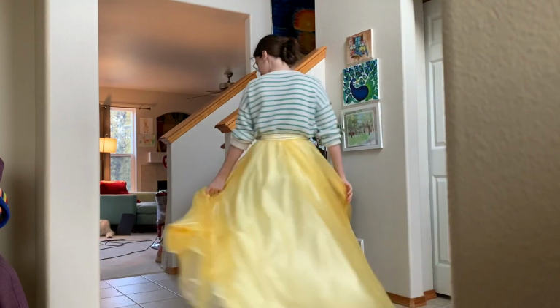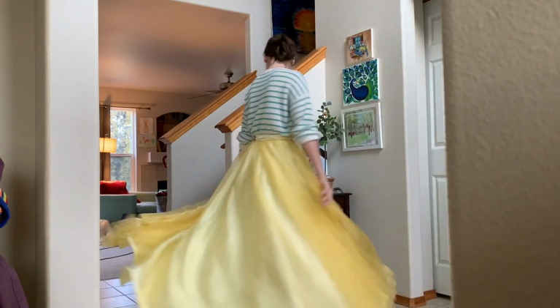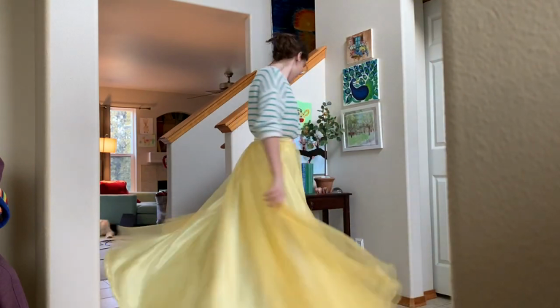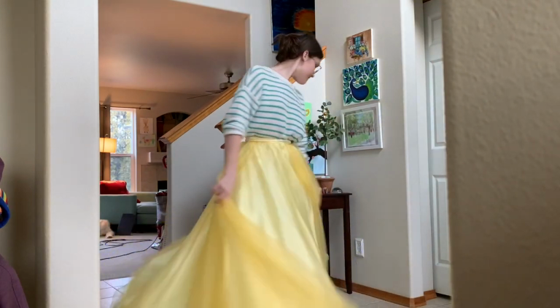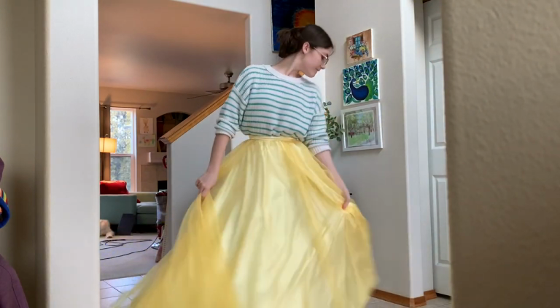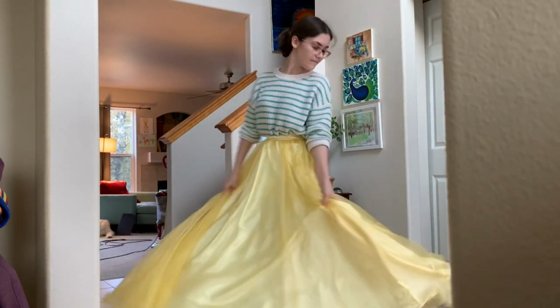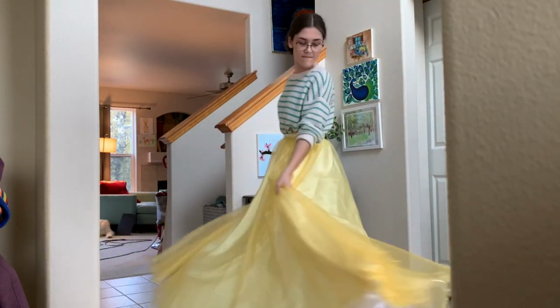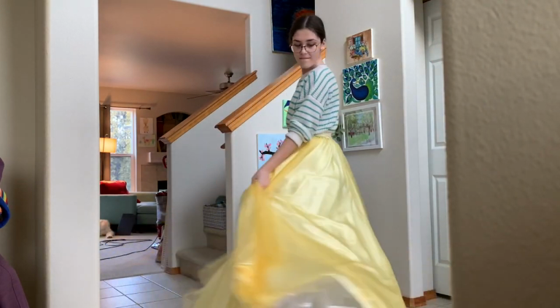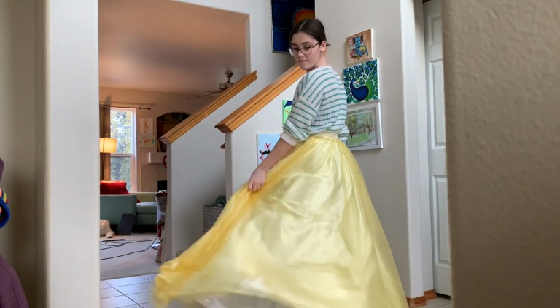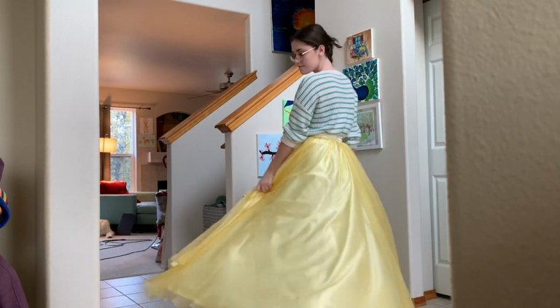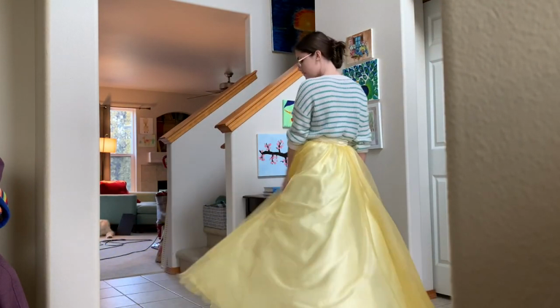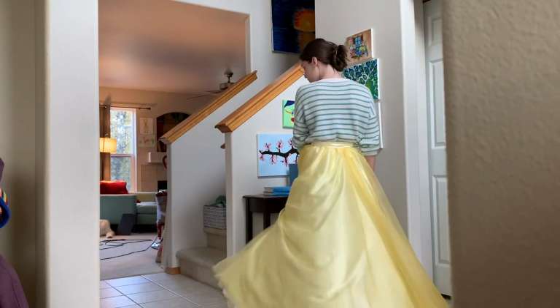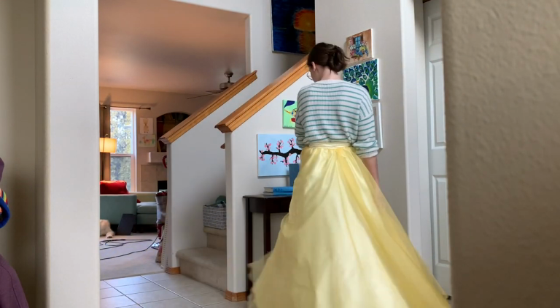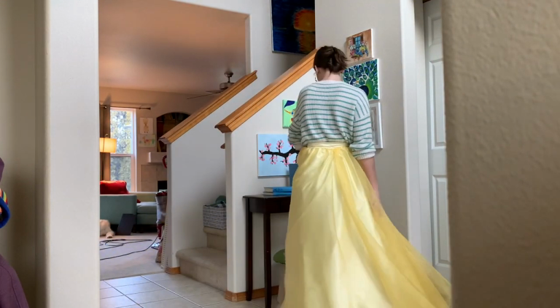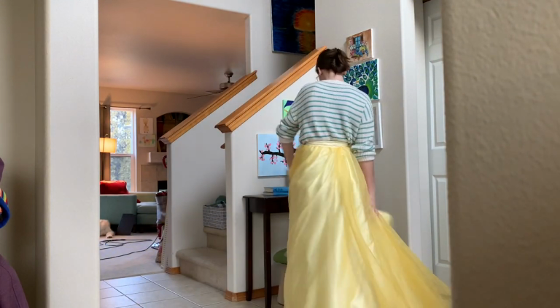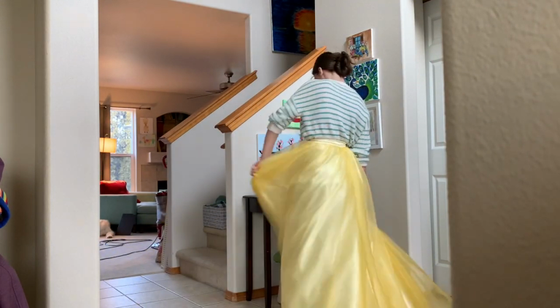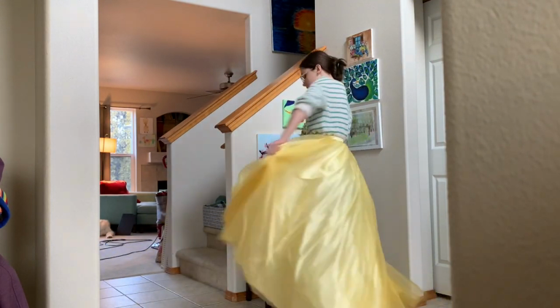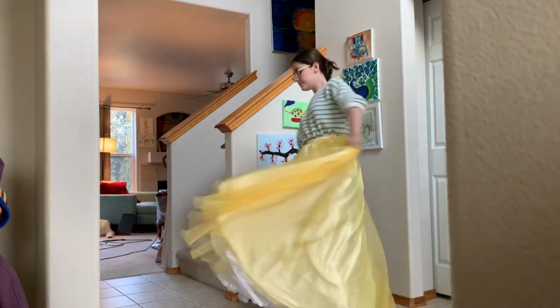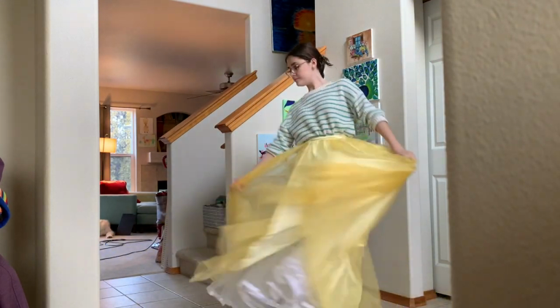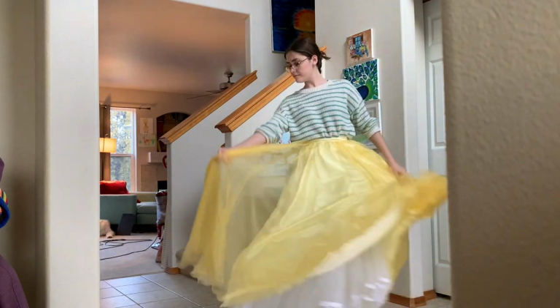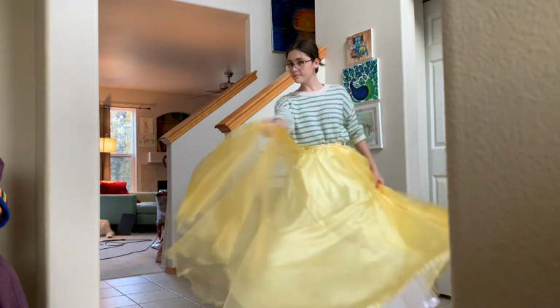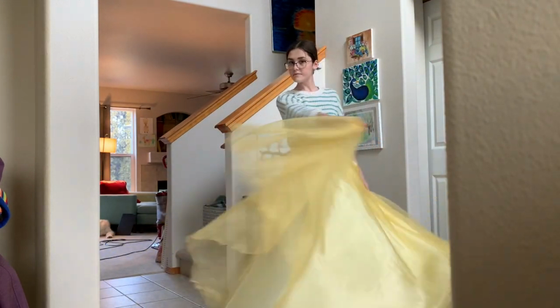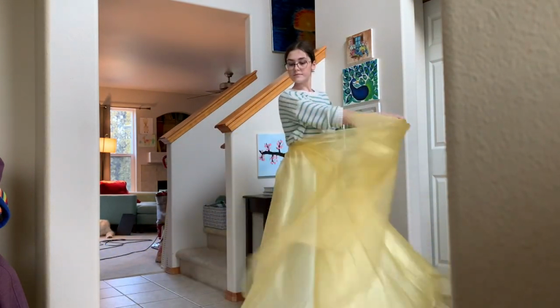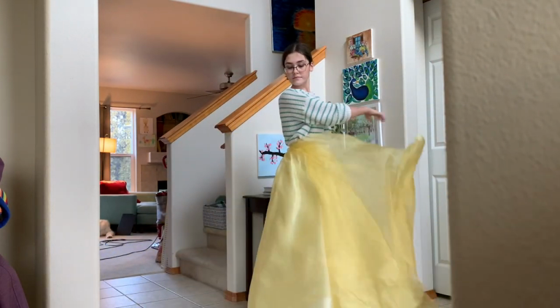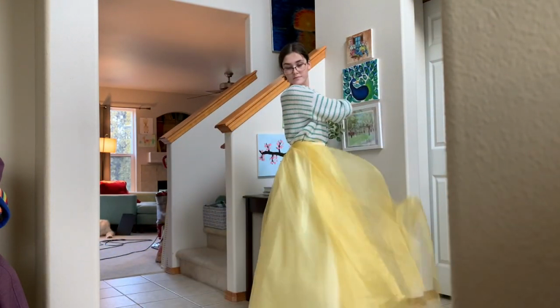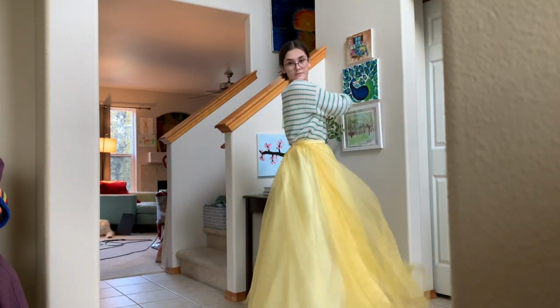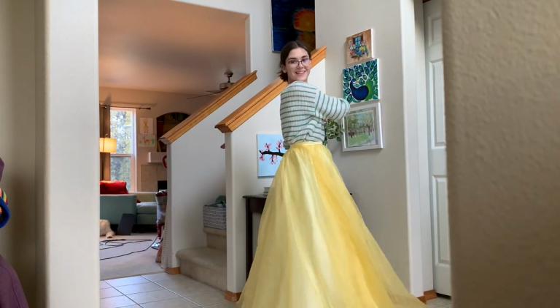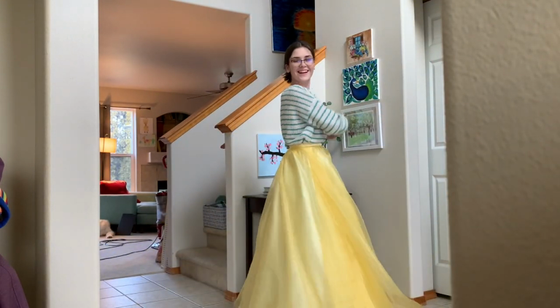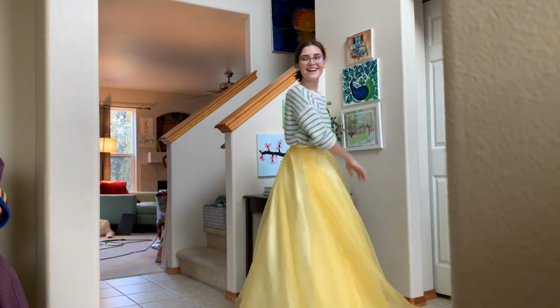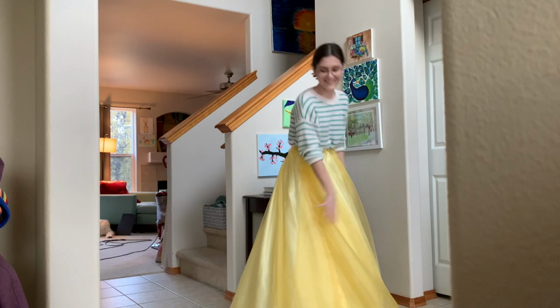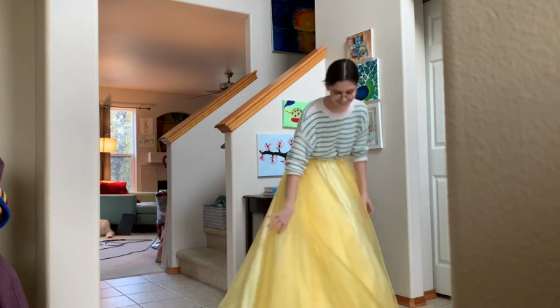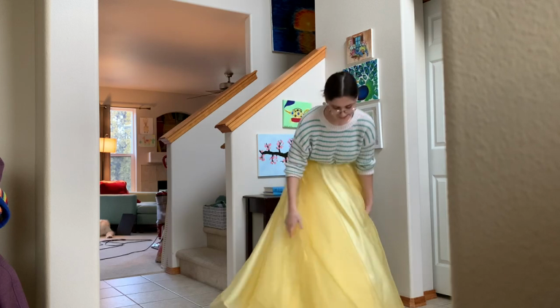And here's the finished skirt. I had a lot of fun twirling in it. It's closed by hook and eyes, by the way.